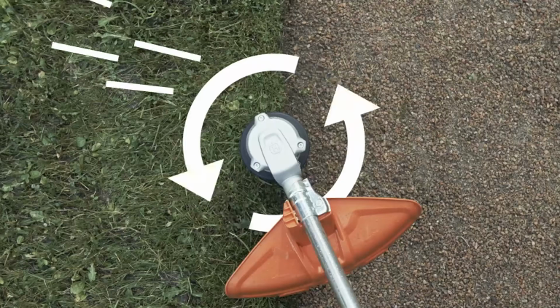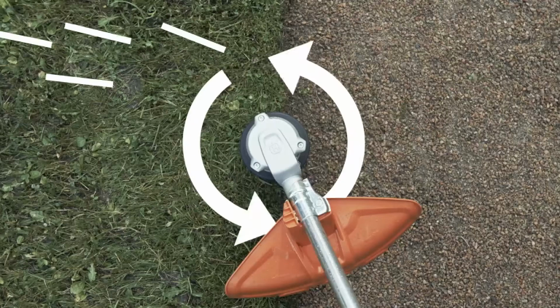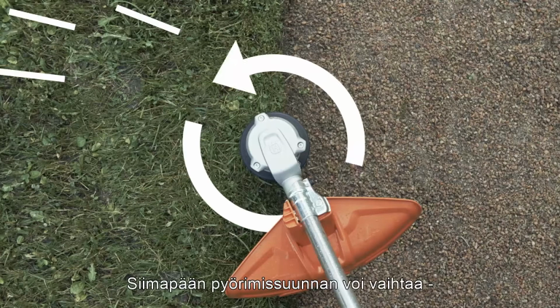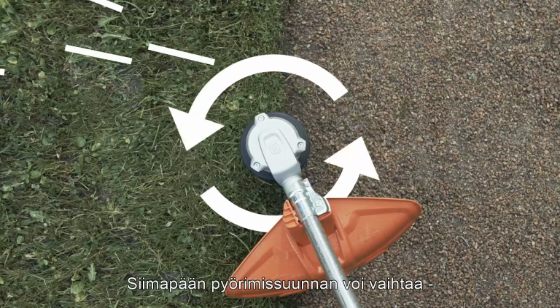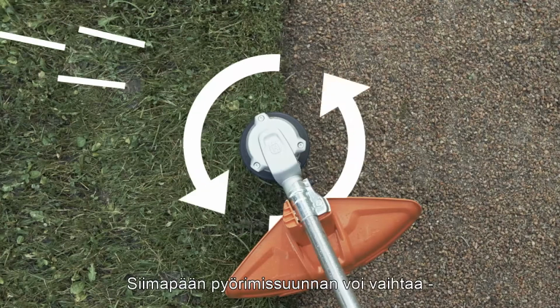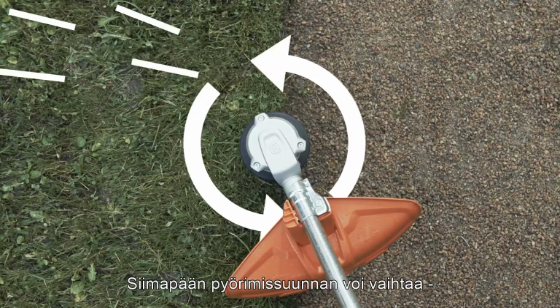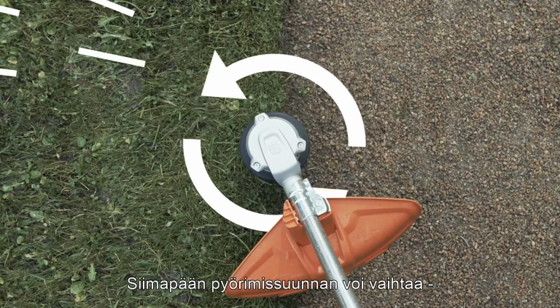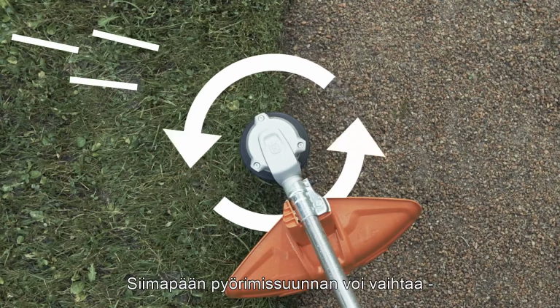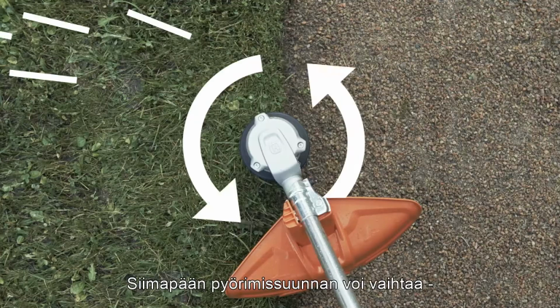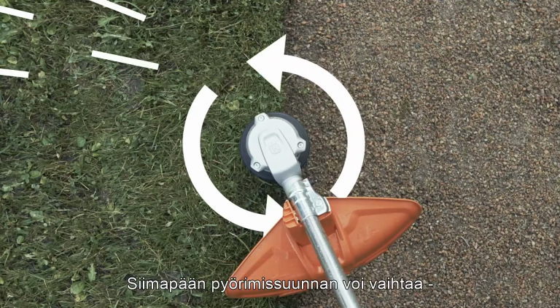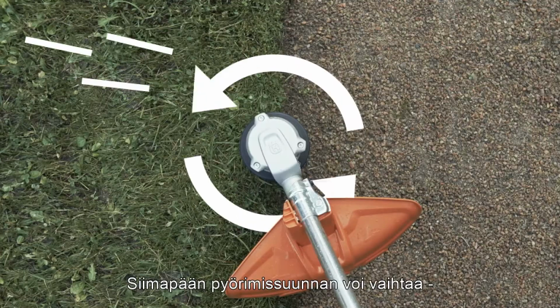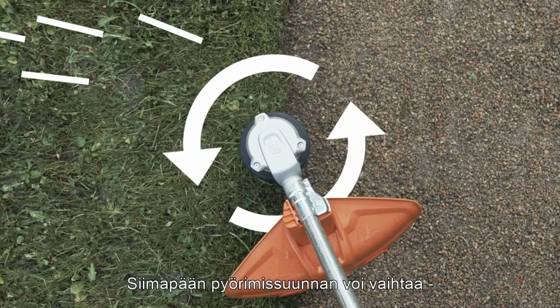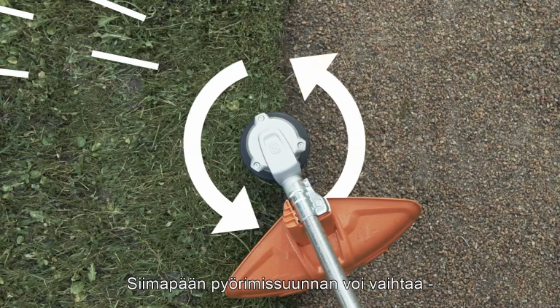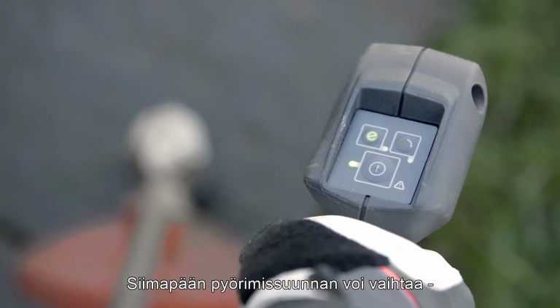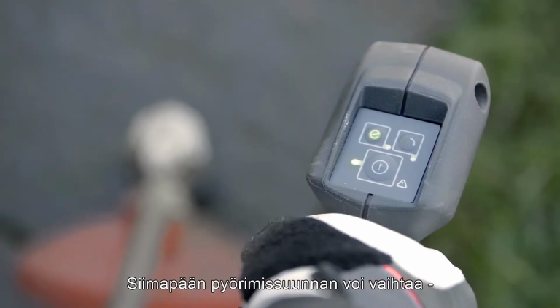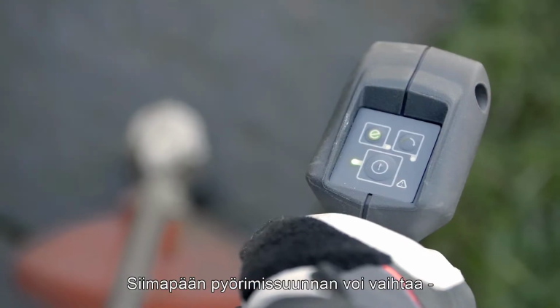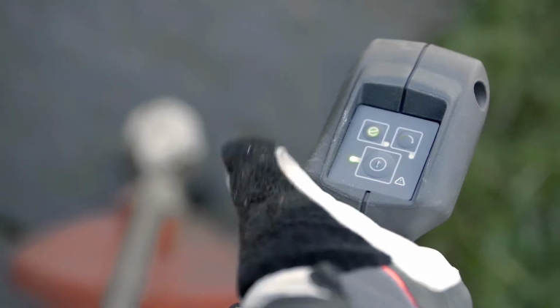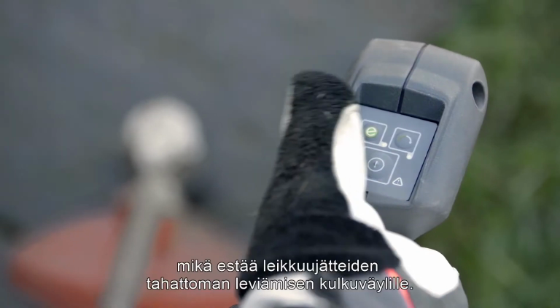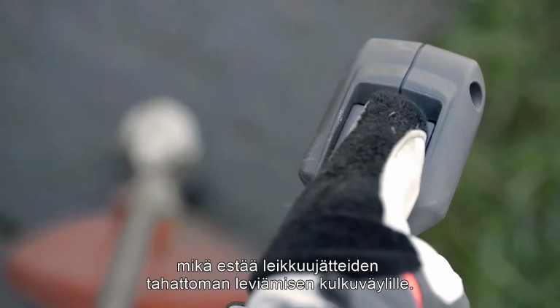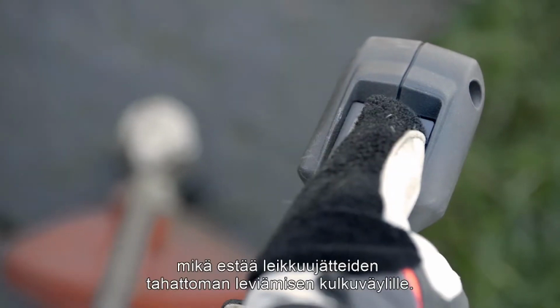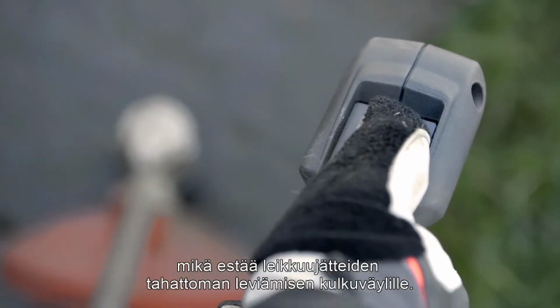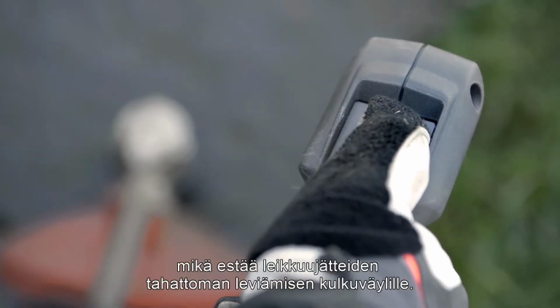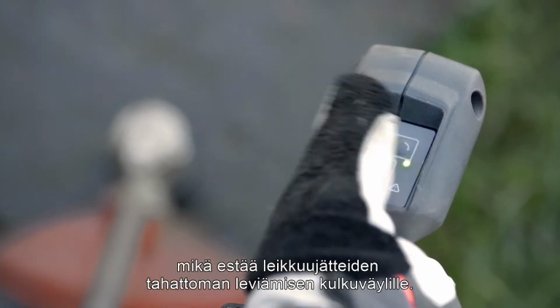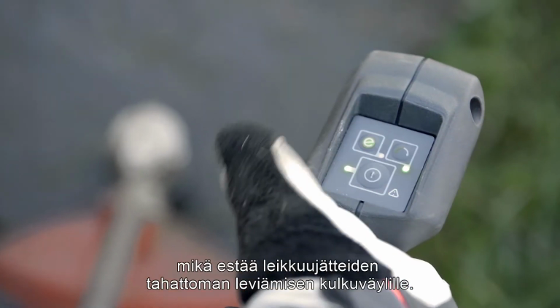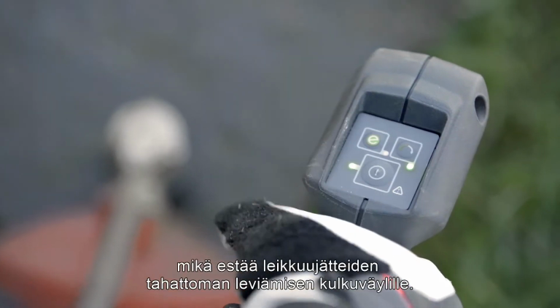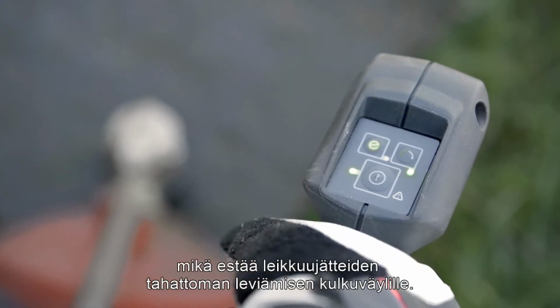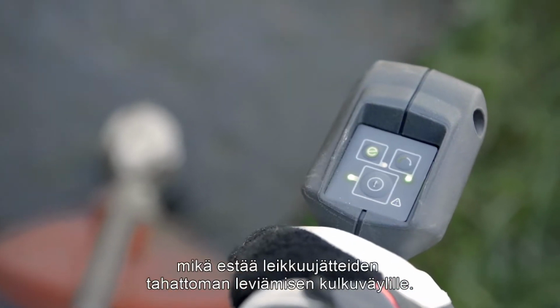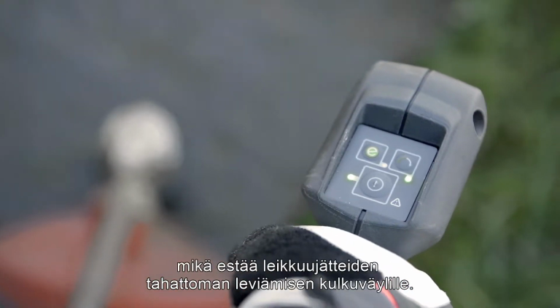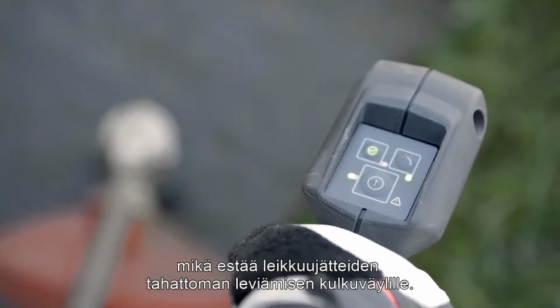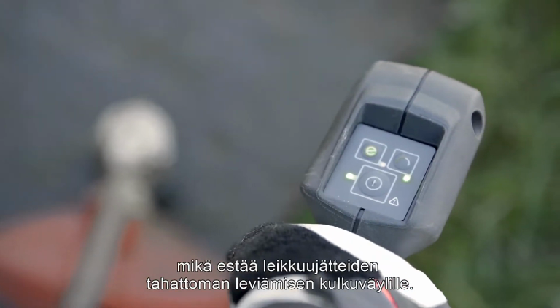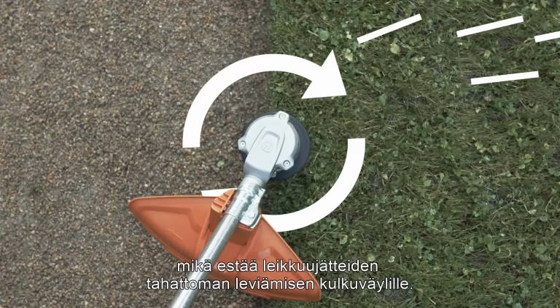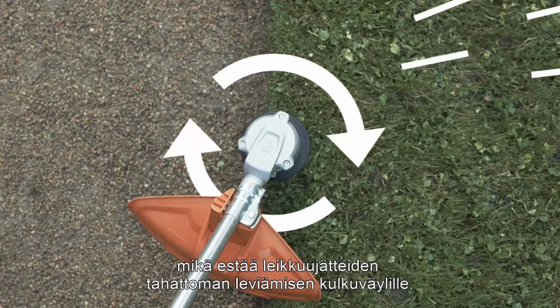The trimmer head can rotate in both directions so you can direct the grass clippings away from the walkway.